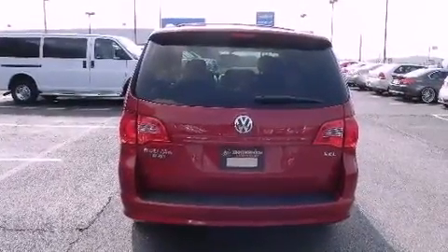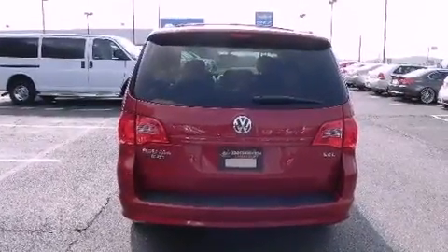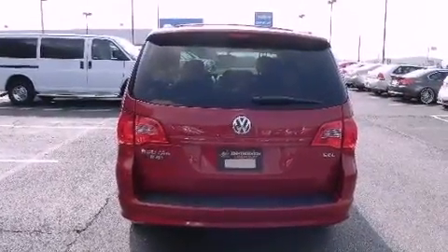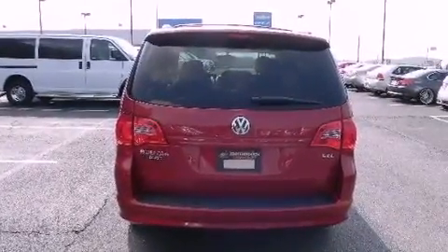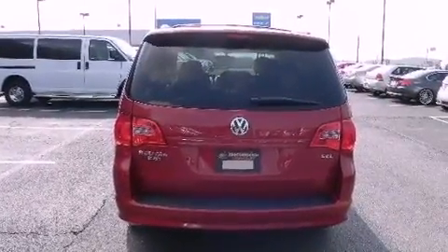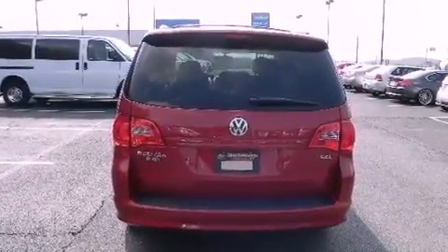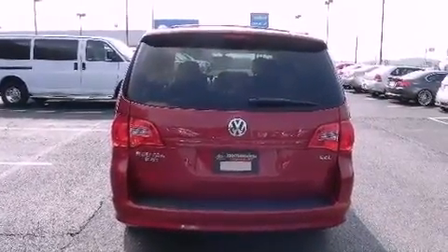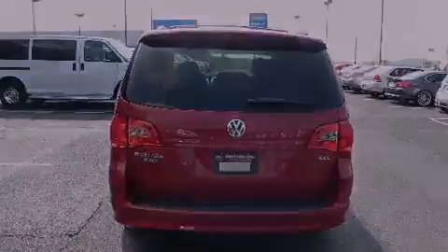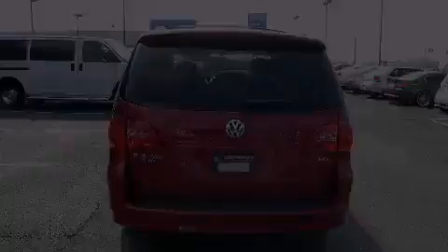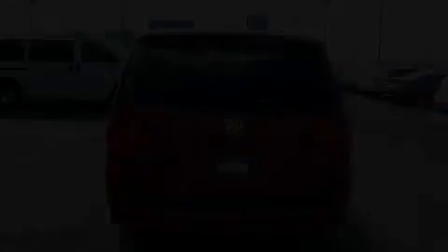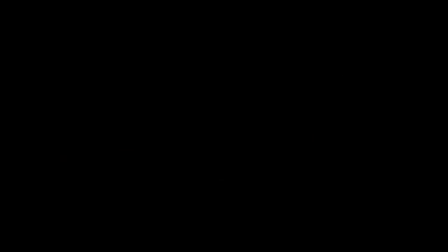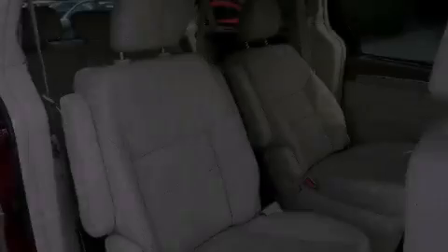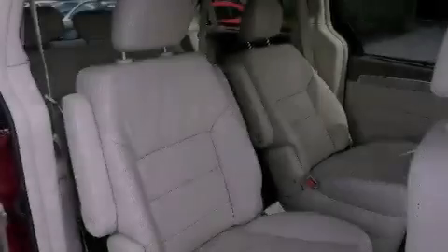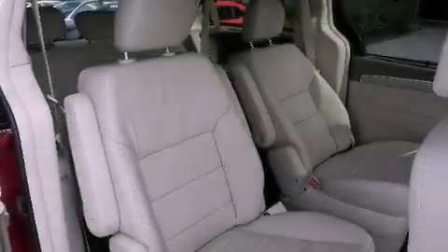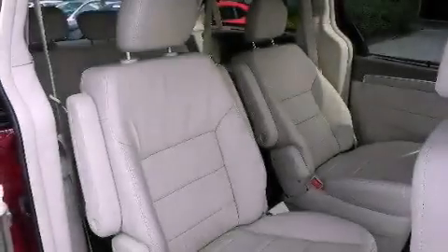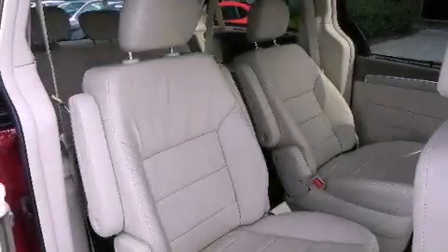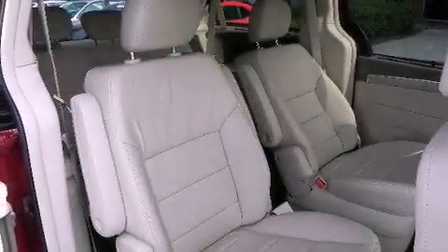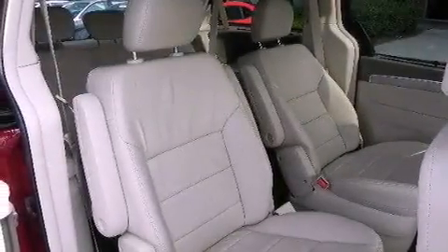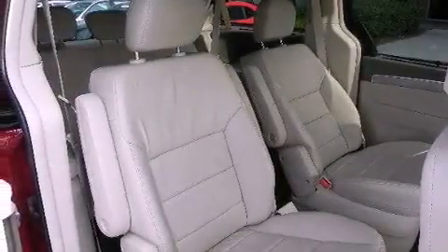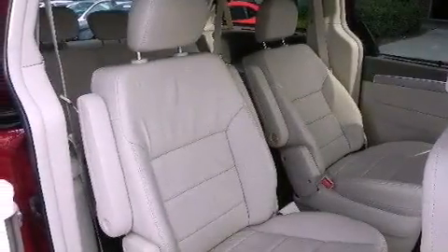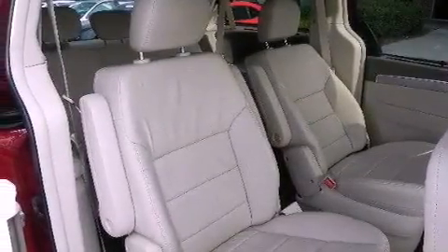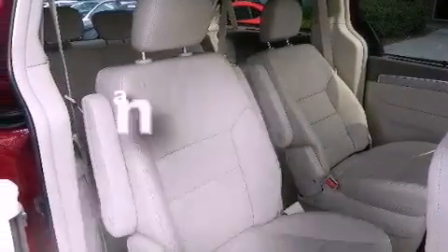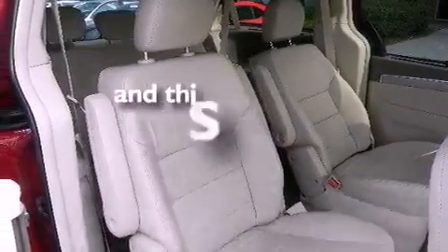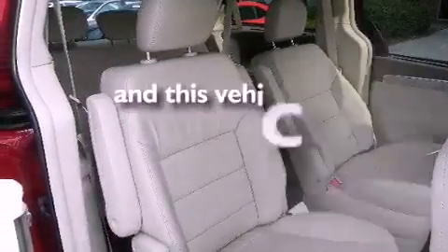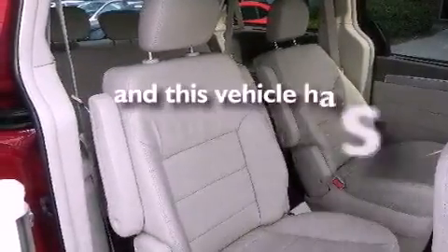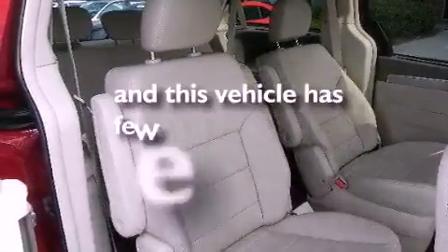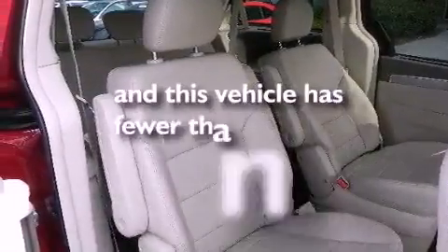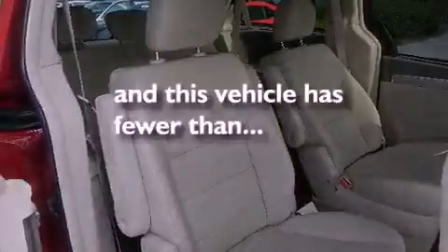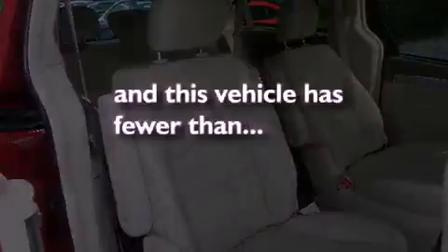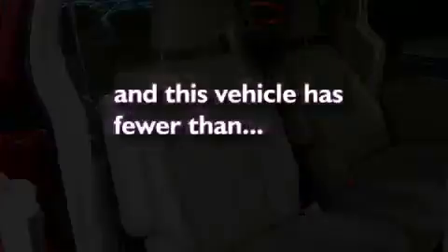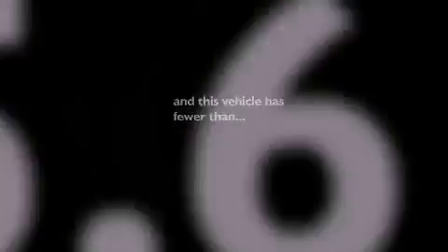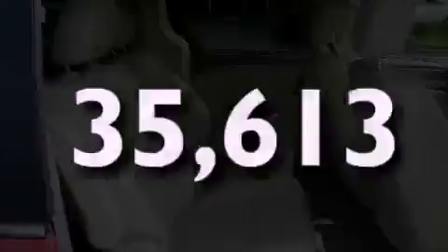Additional features include a passenger-side vanity mirror, a low-tire pressure indicator, a sunroof, and this vehicle has fewer than 36,000 miles on the odometer.